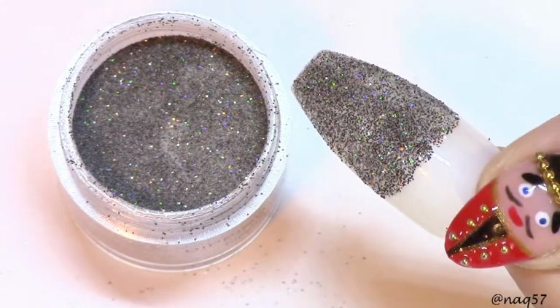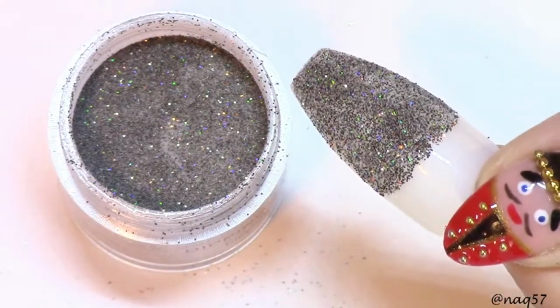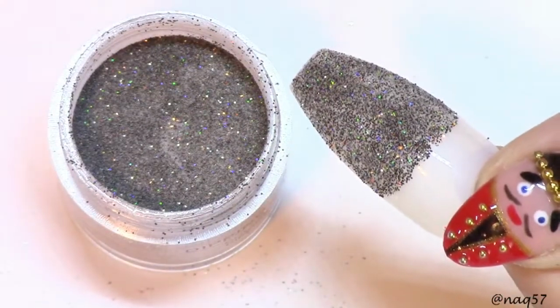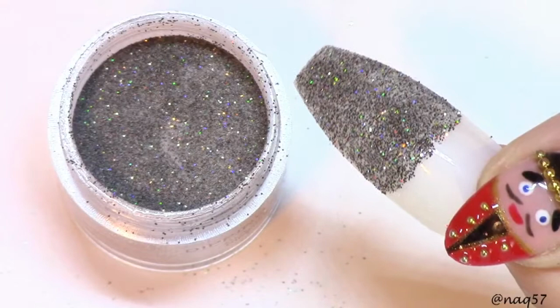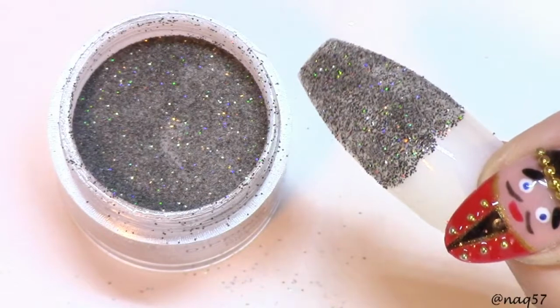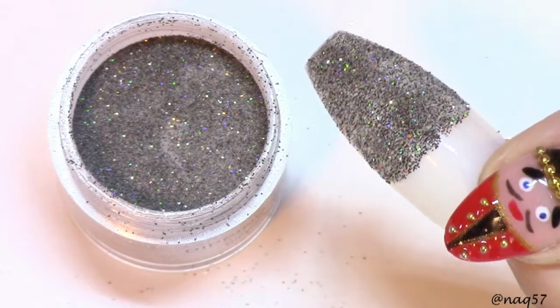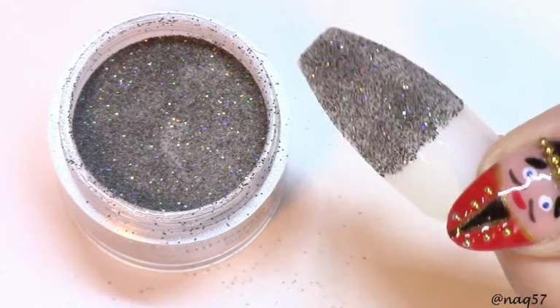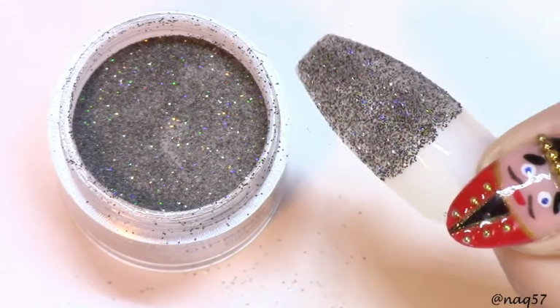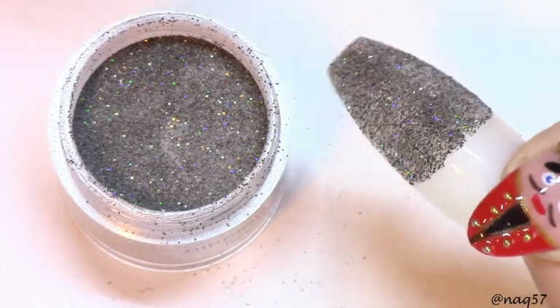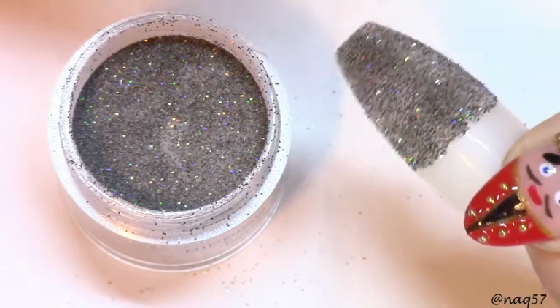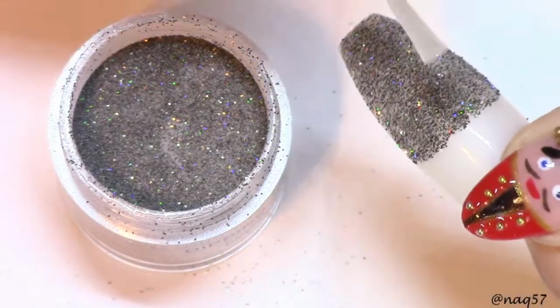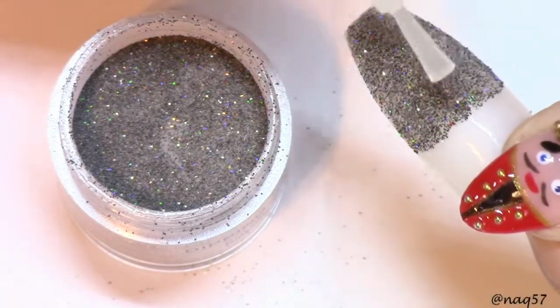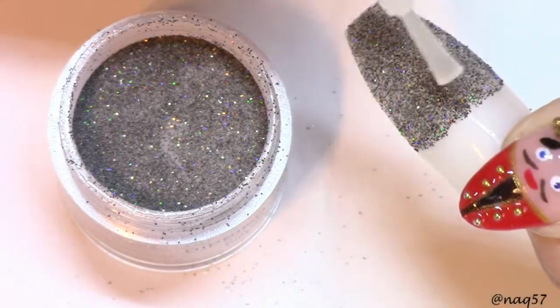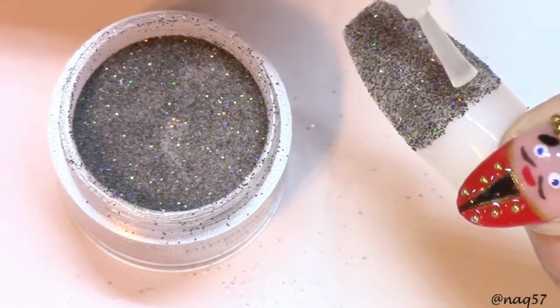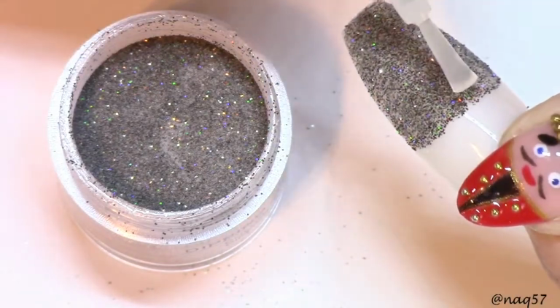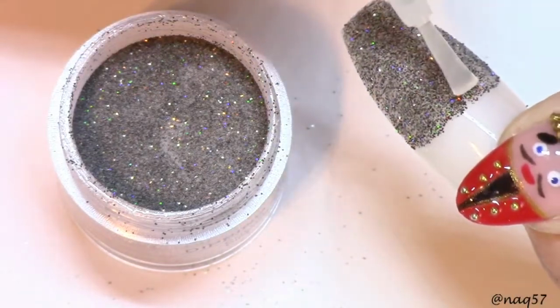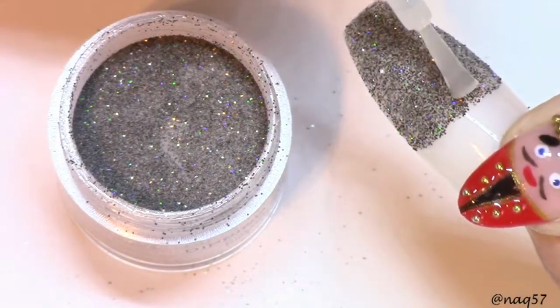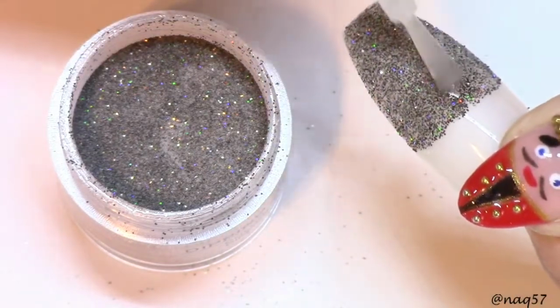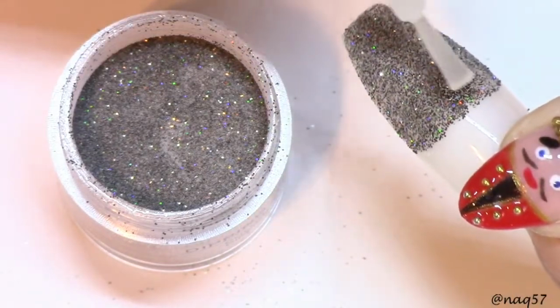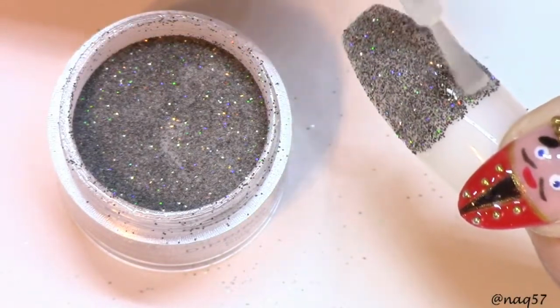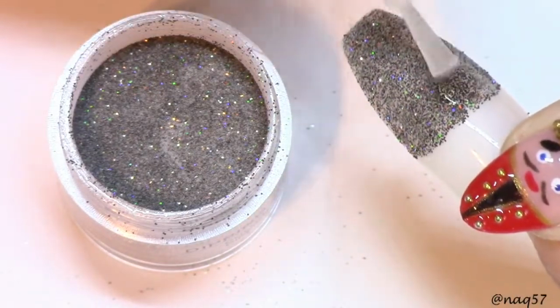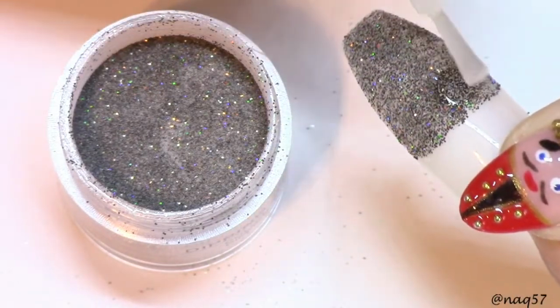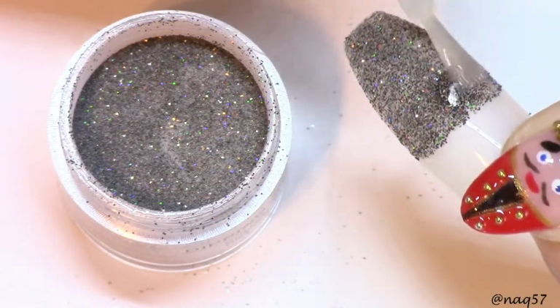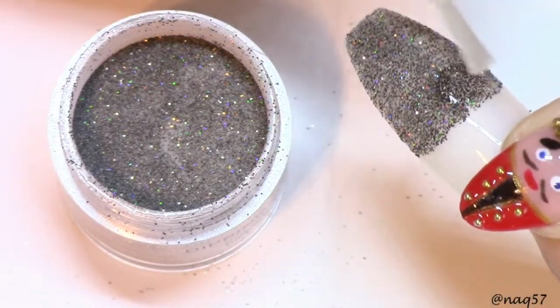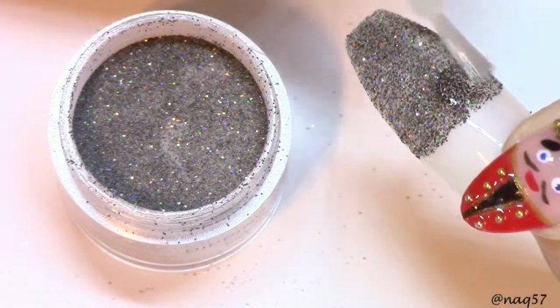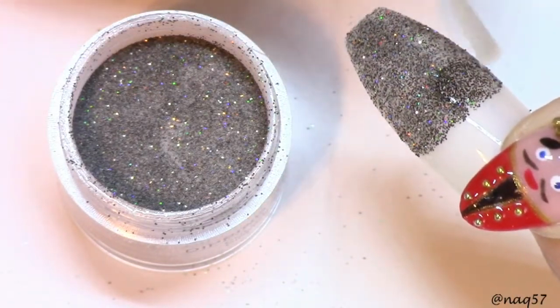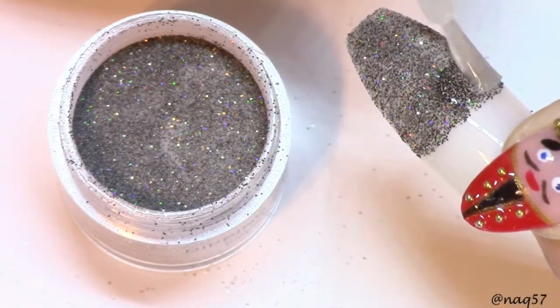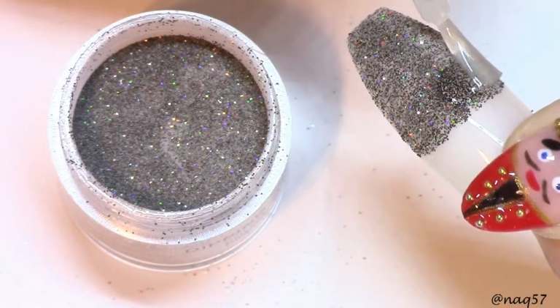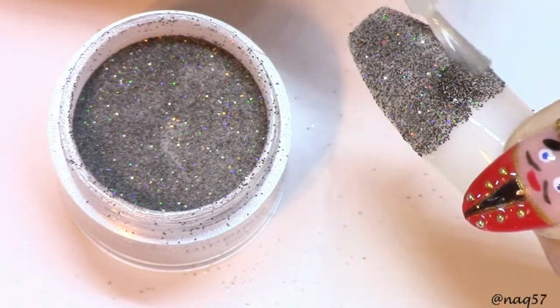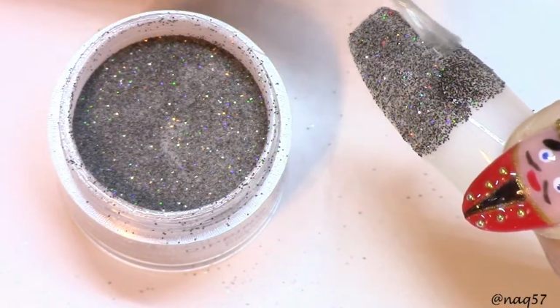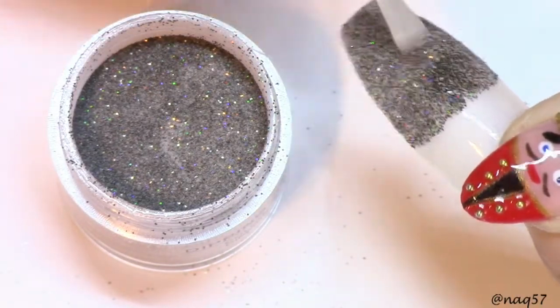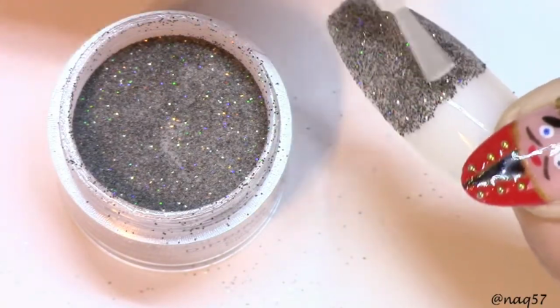Since my tip is white, I'm going to go ahead and dip the black one twice.